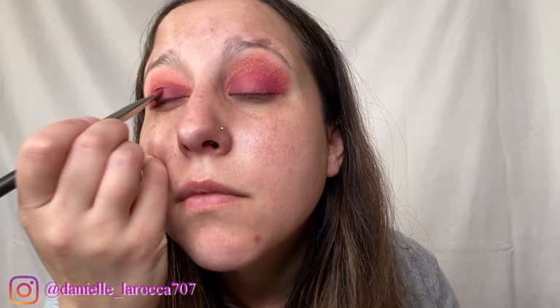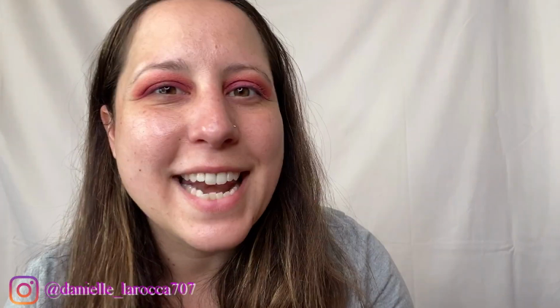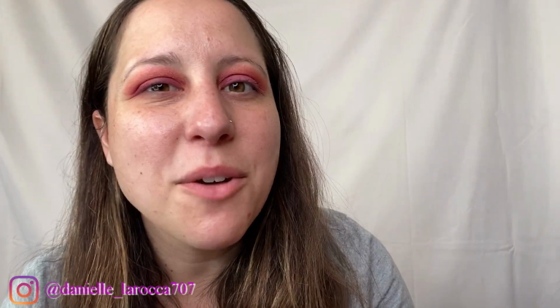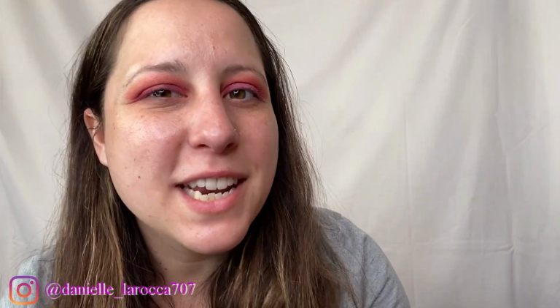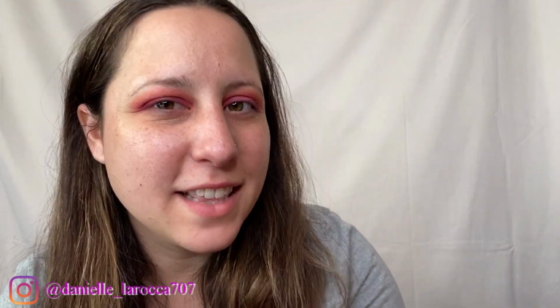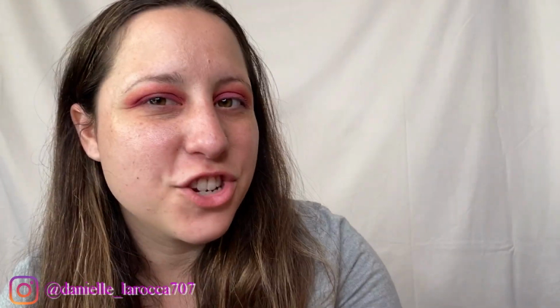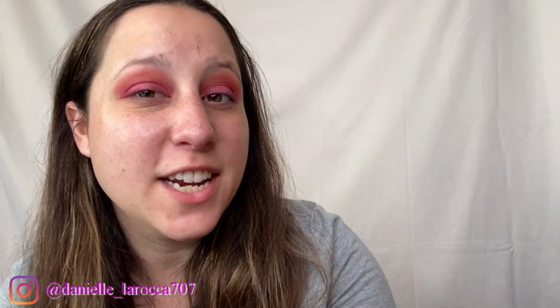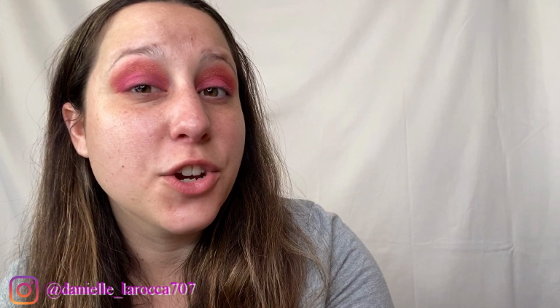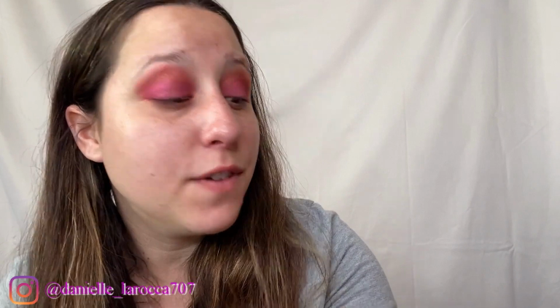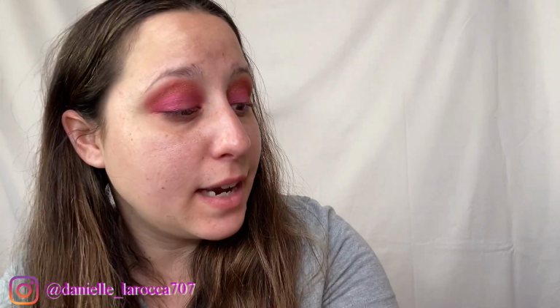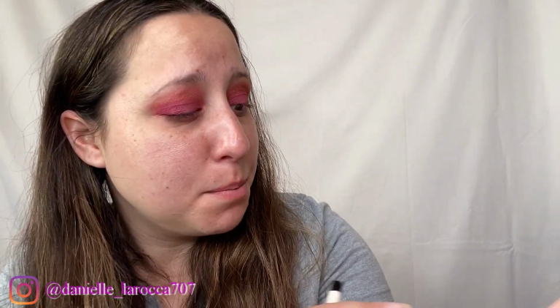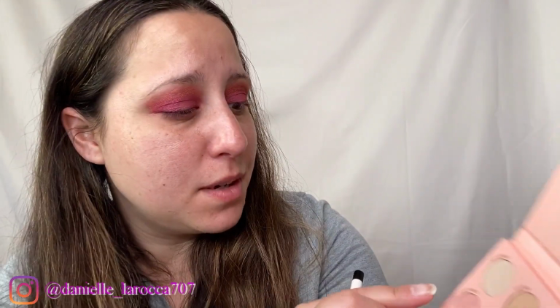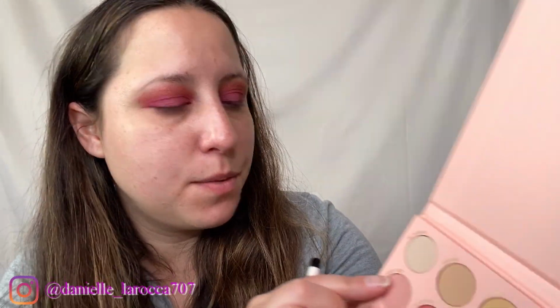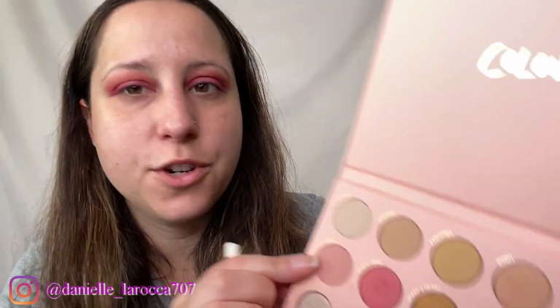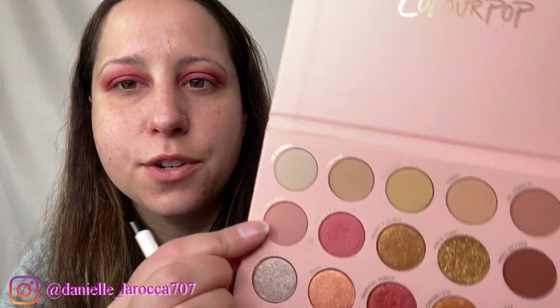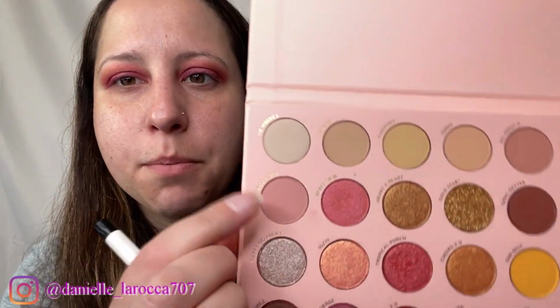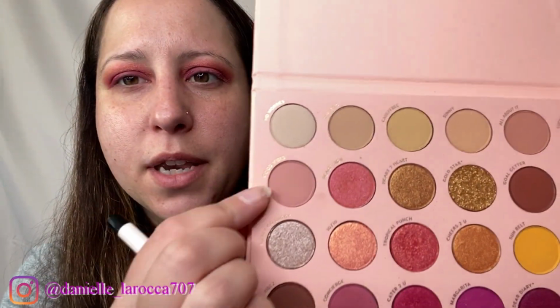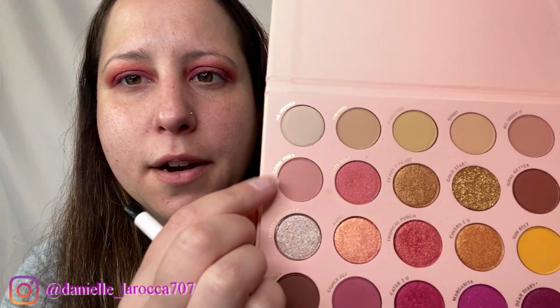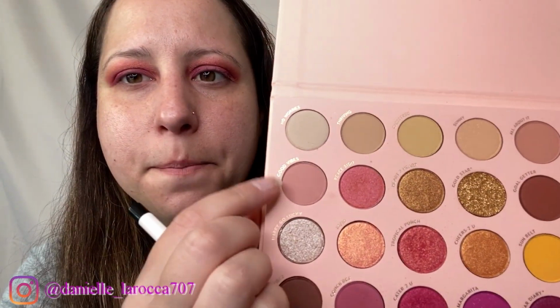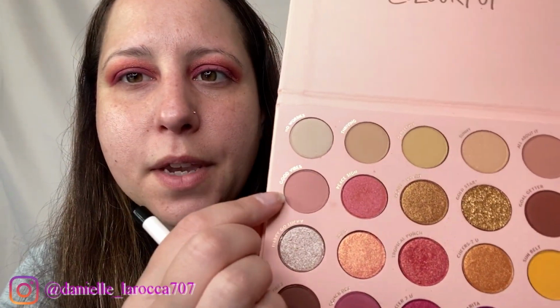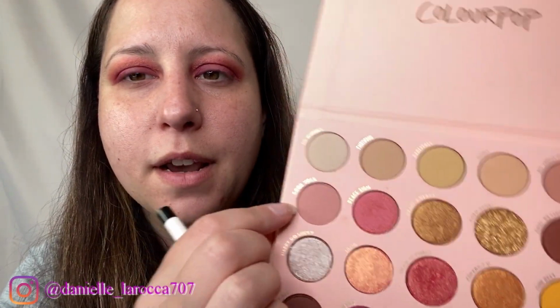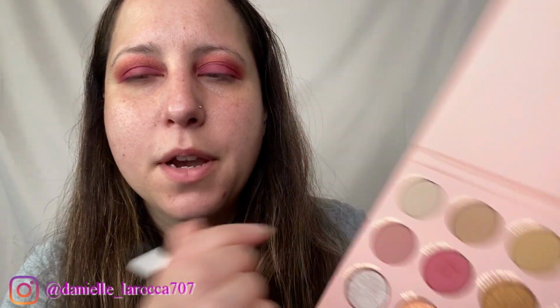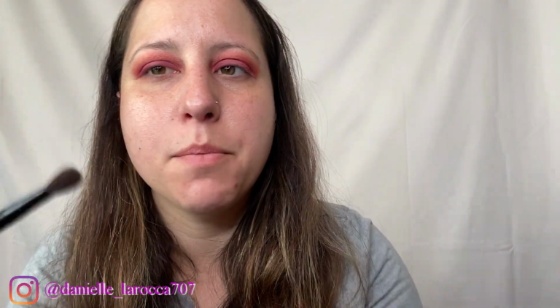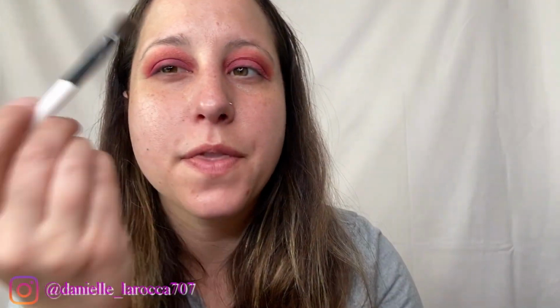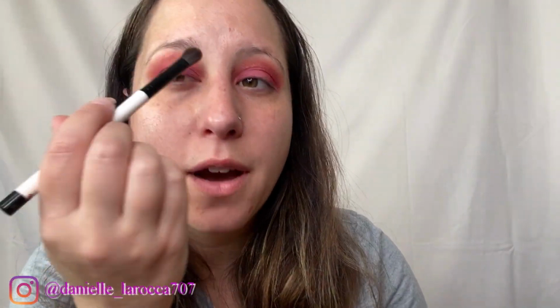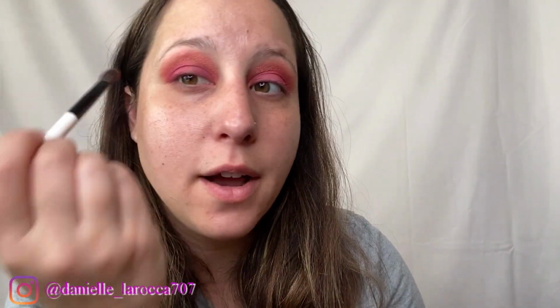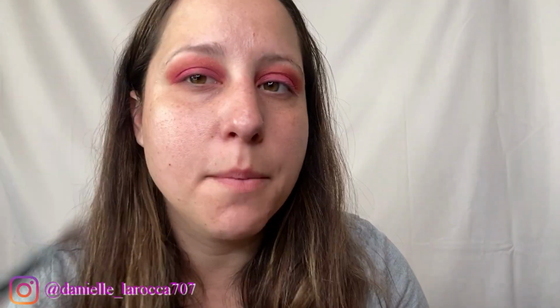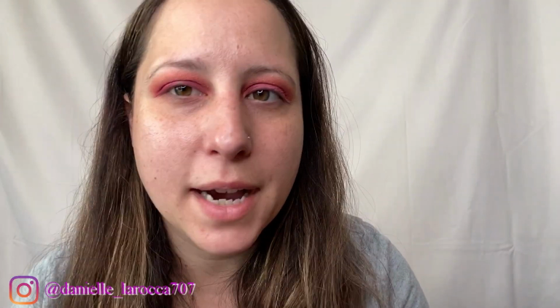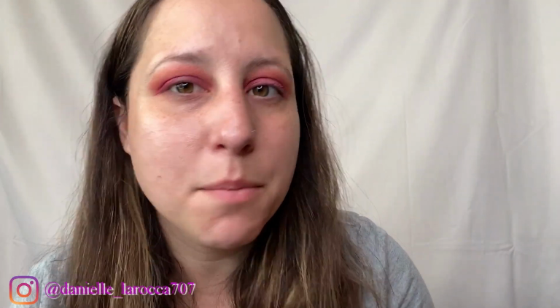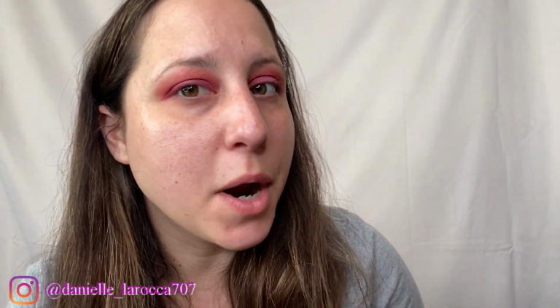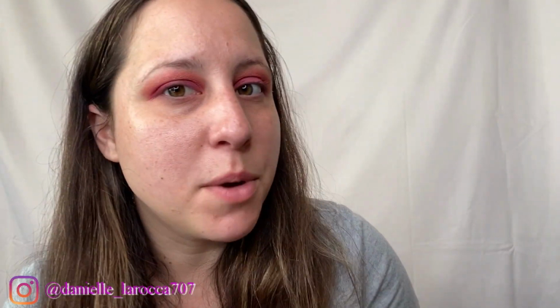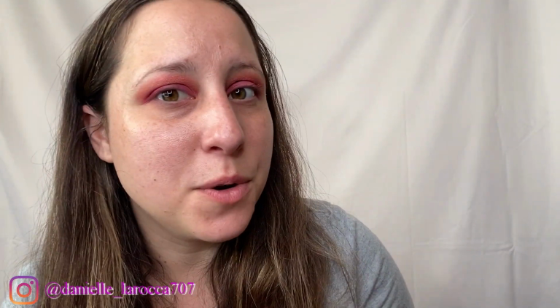Now I'm going to take the shade Good Vibes, which is up here, and I'm going to put that on my brow bone.